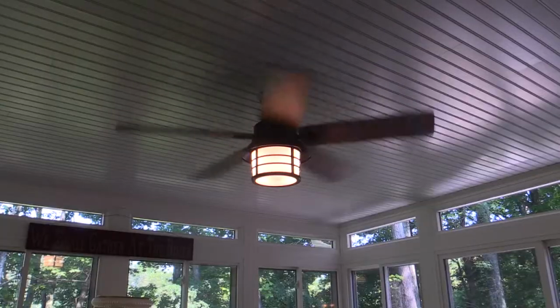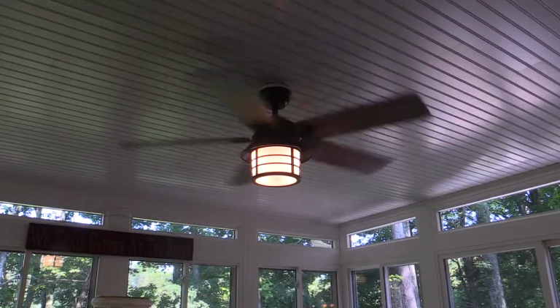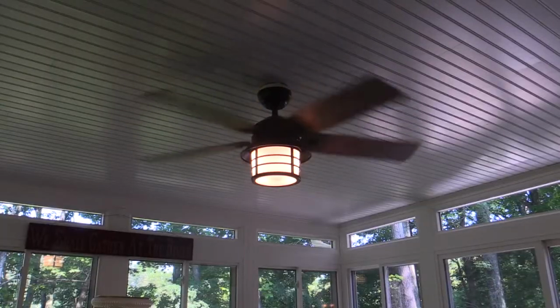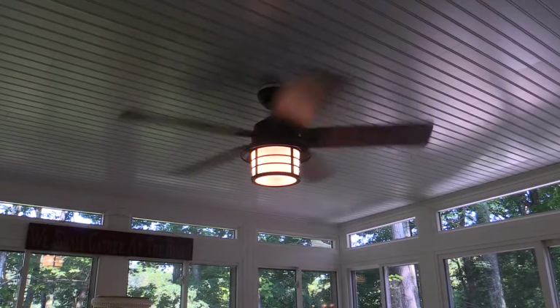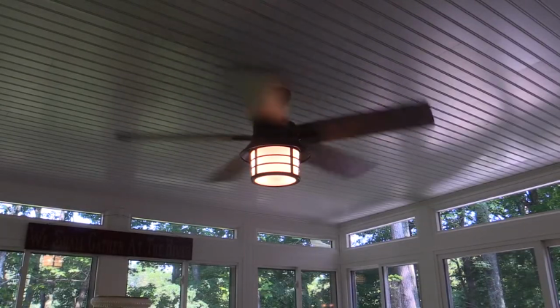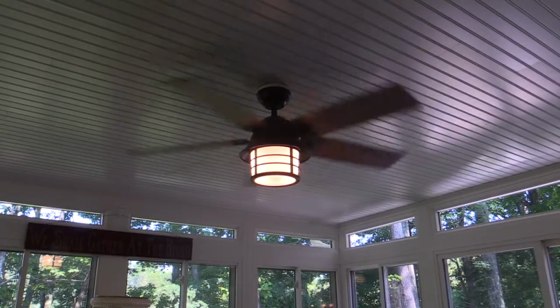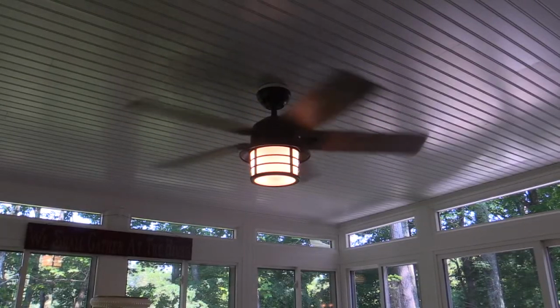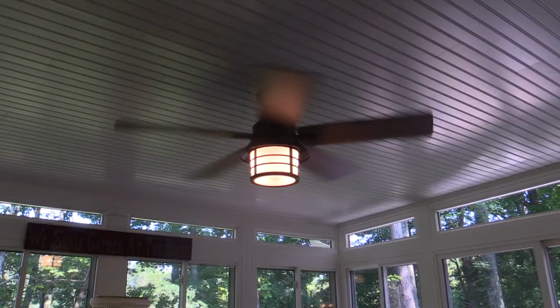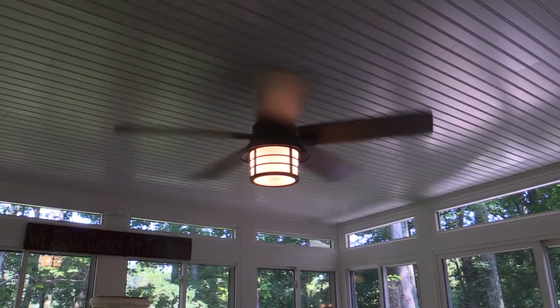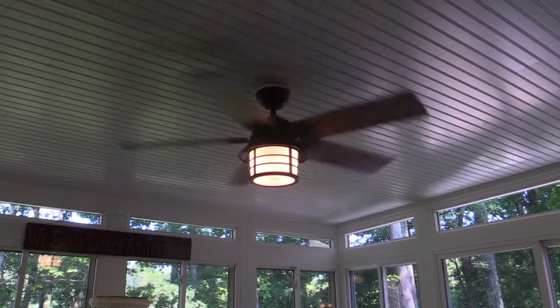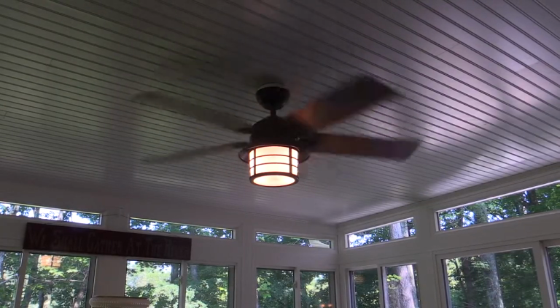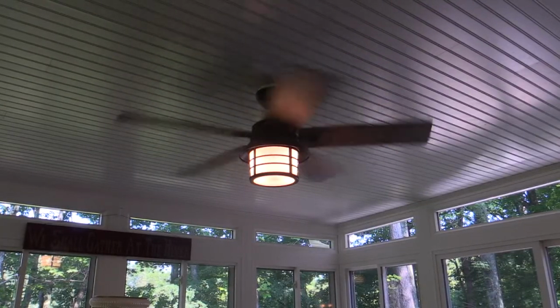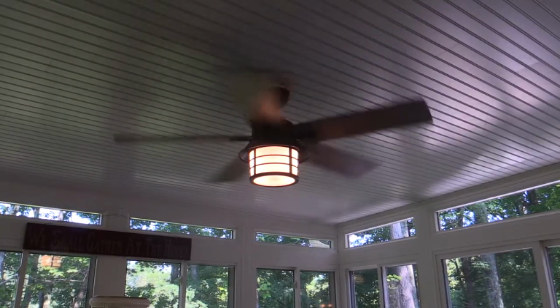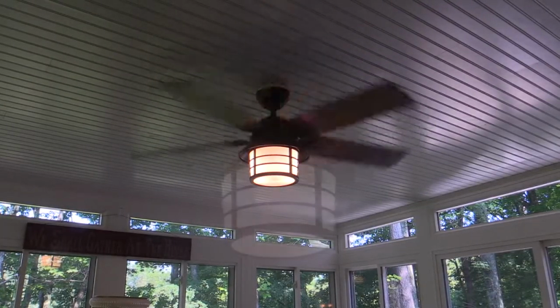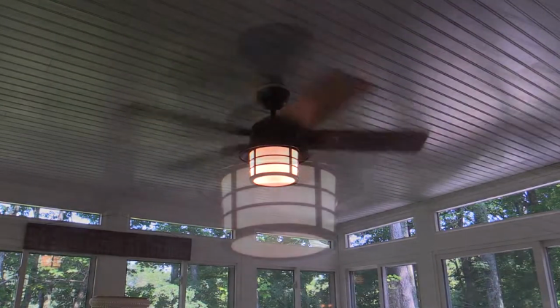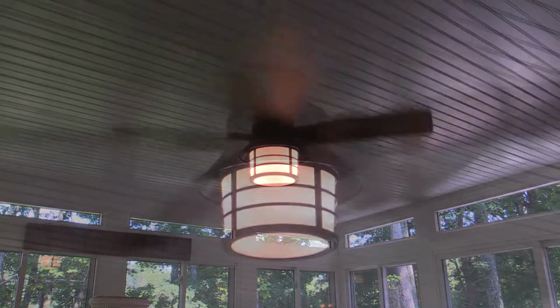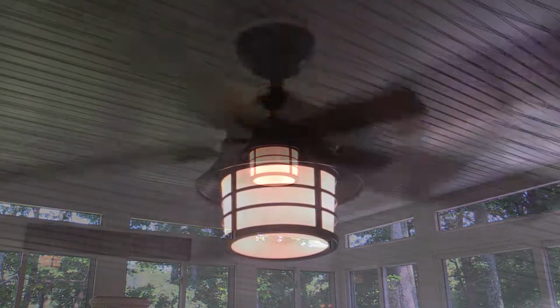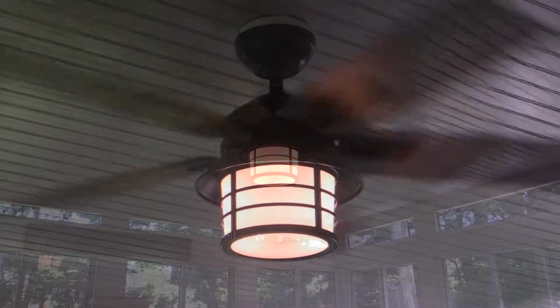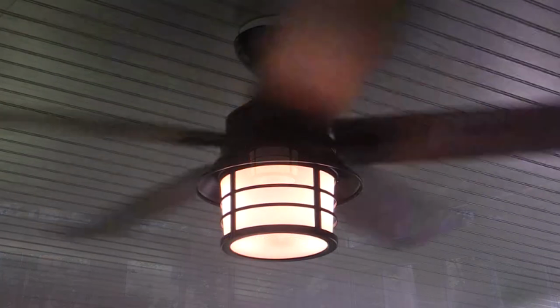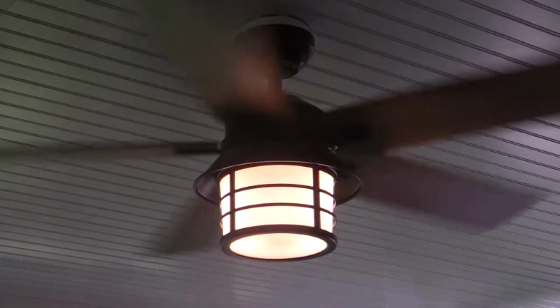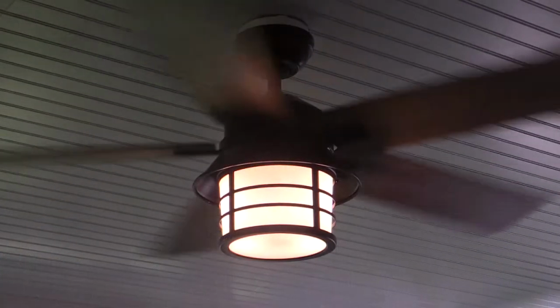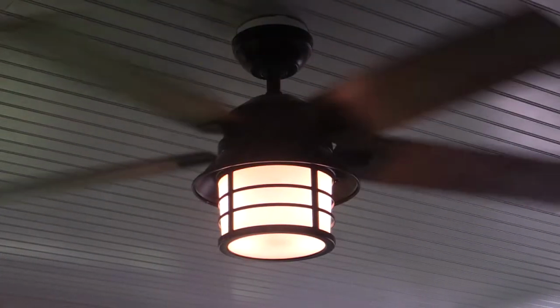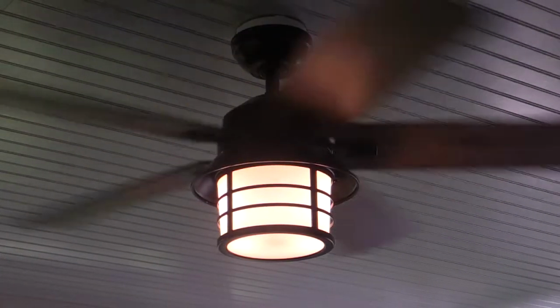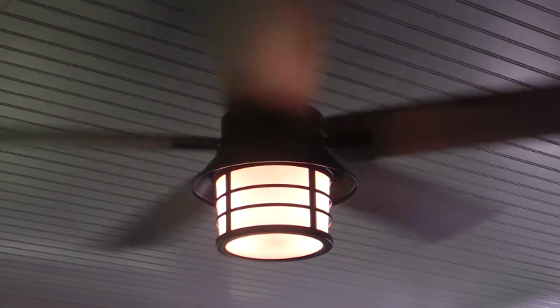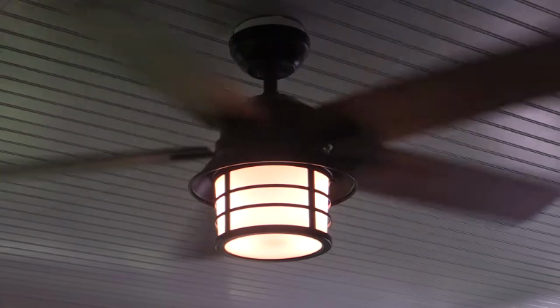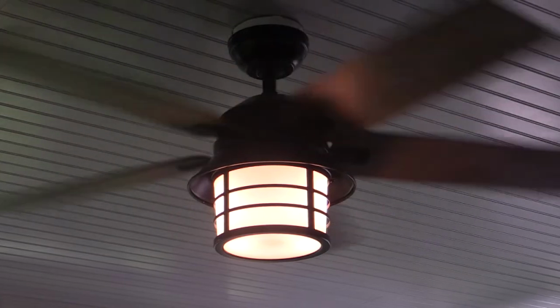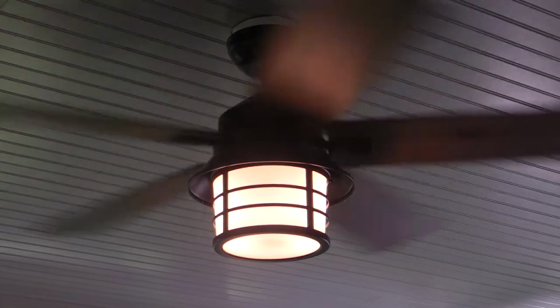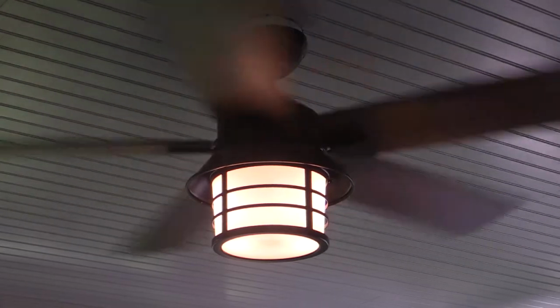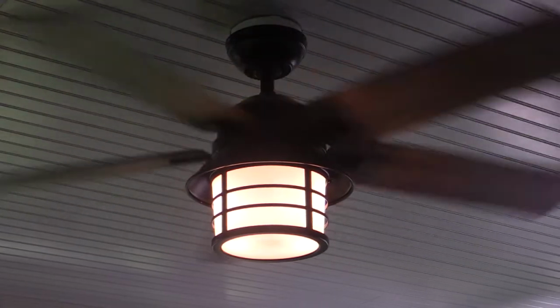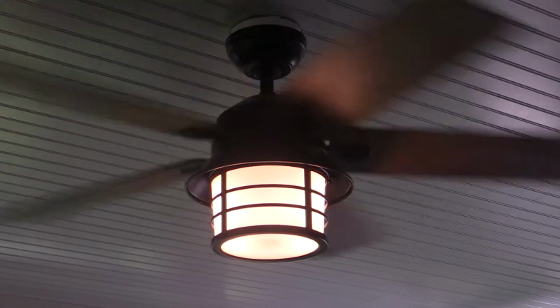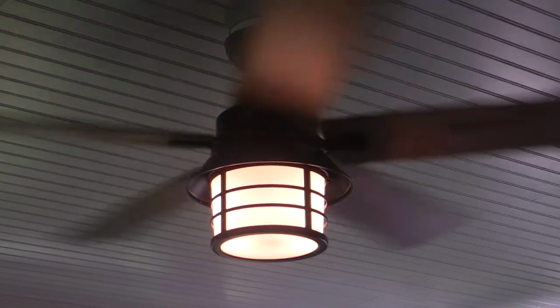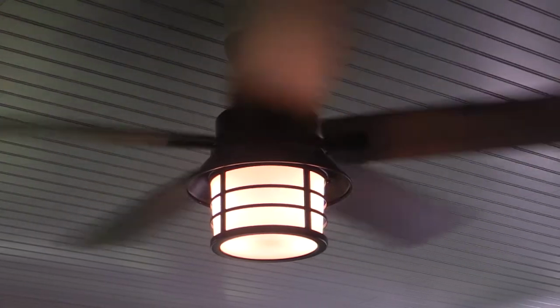A ceiling fan can make the room feel more comfortable on those cool days by circulating the warm air from the rest of the house.